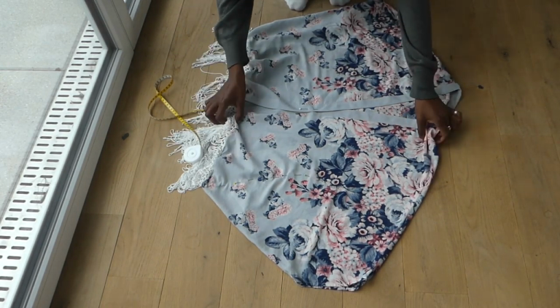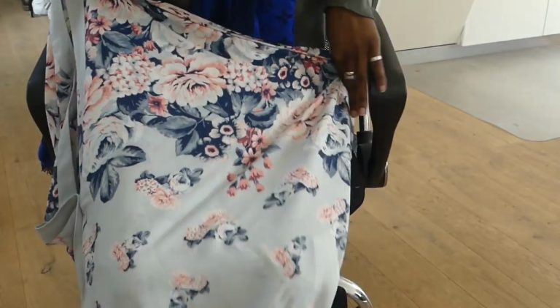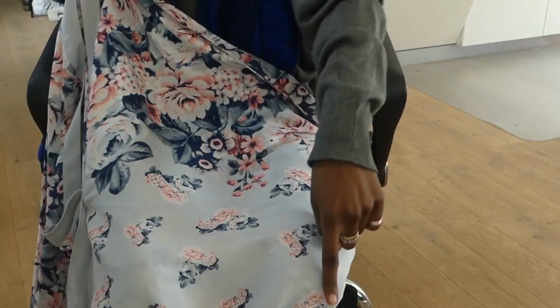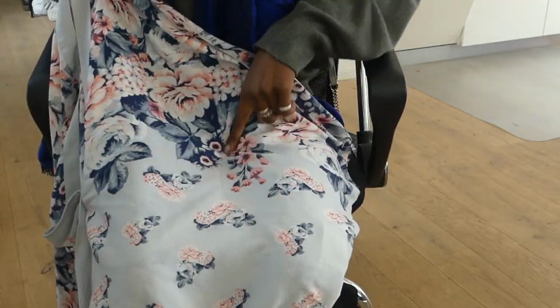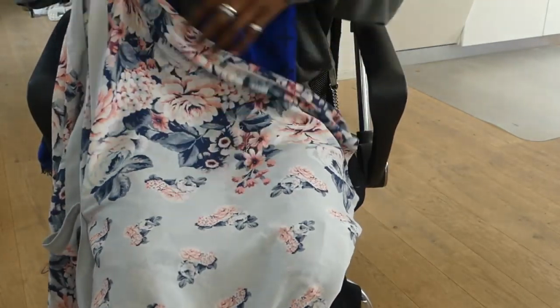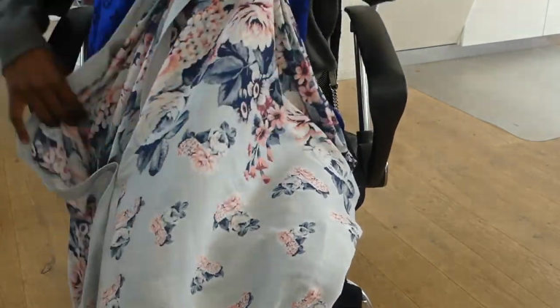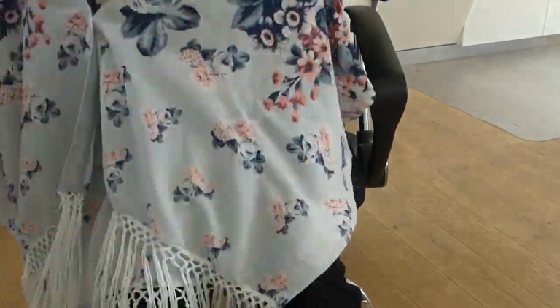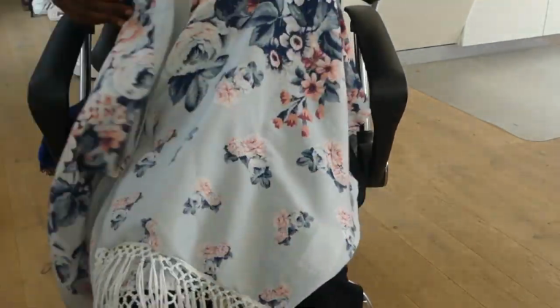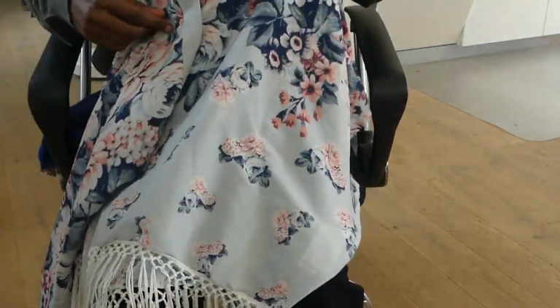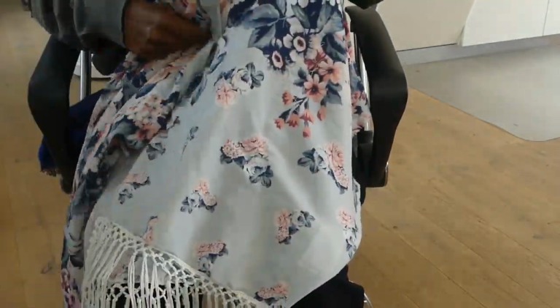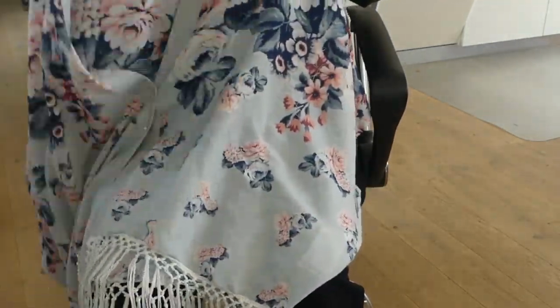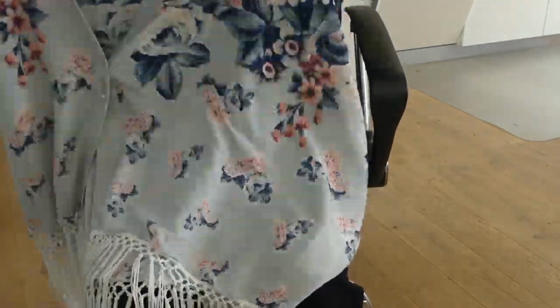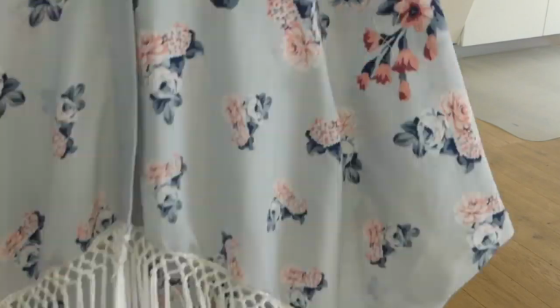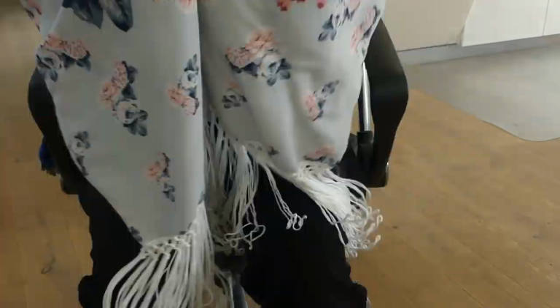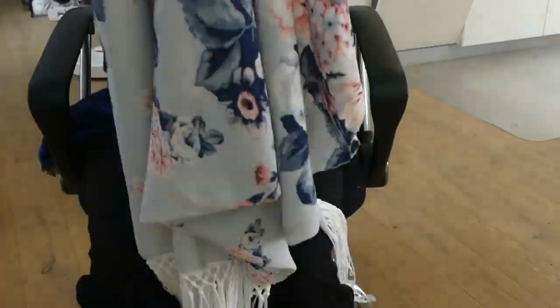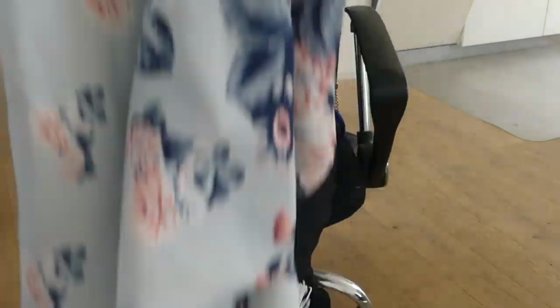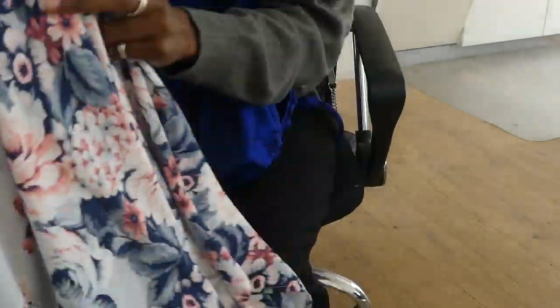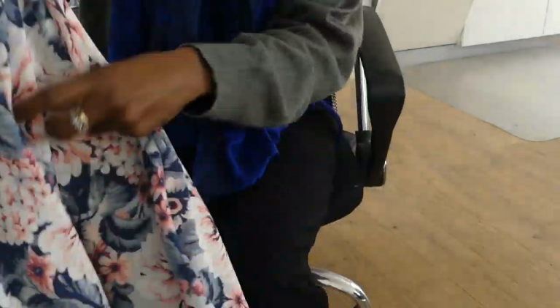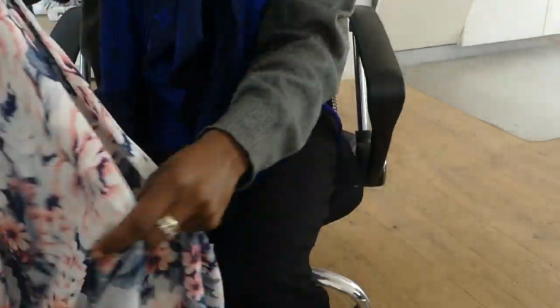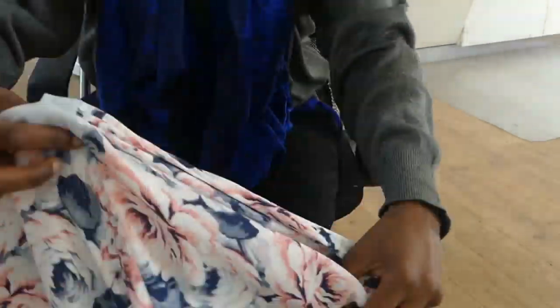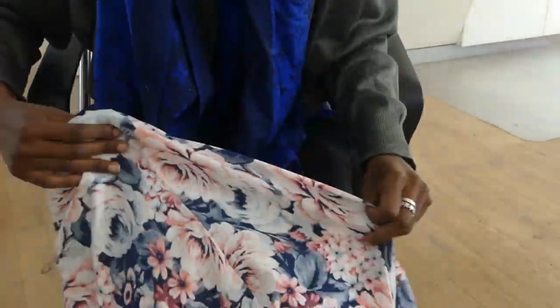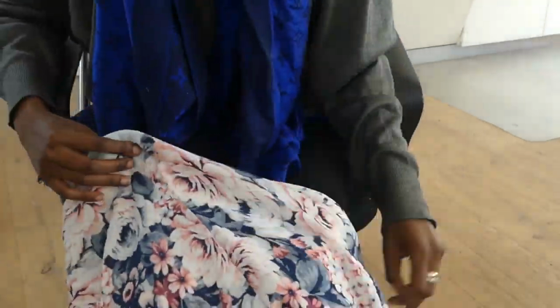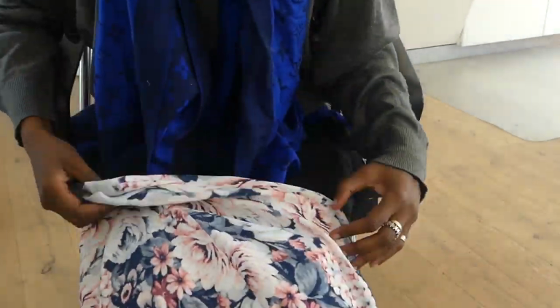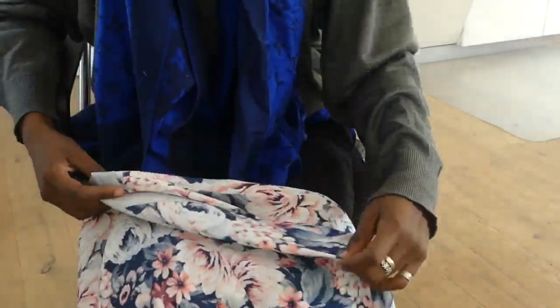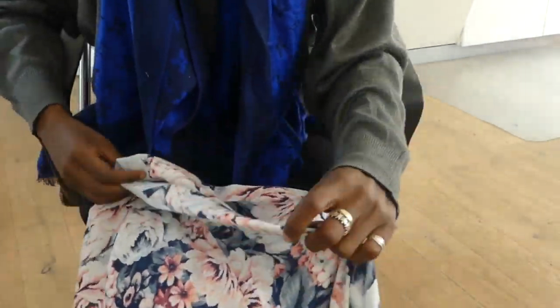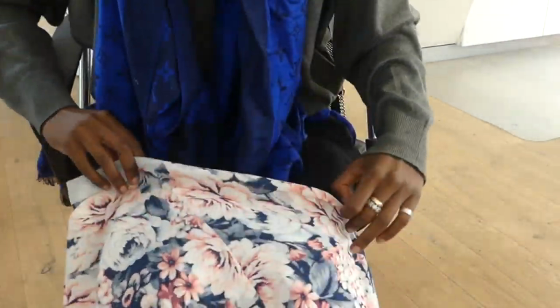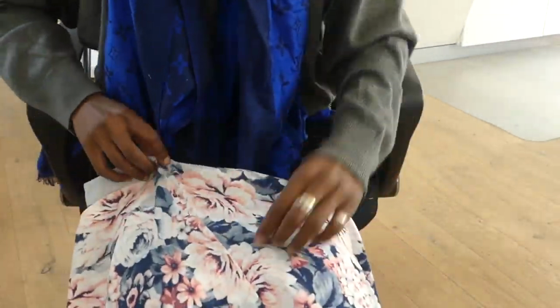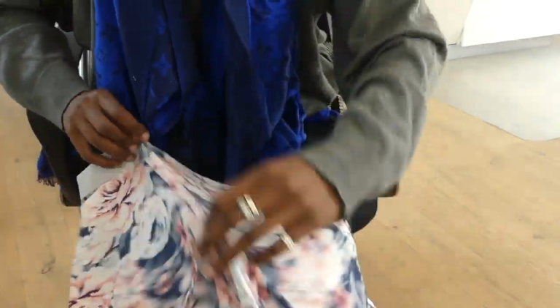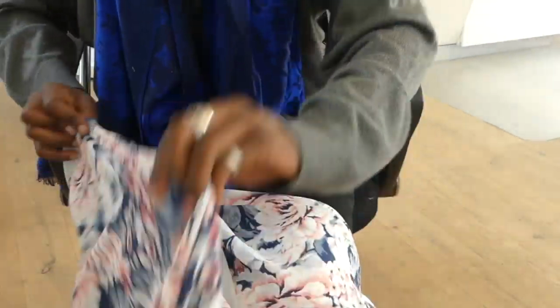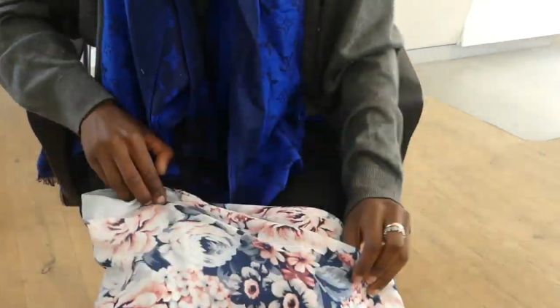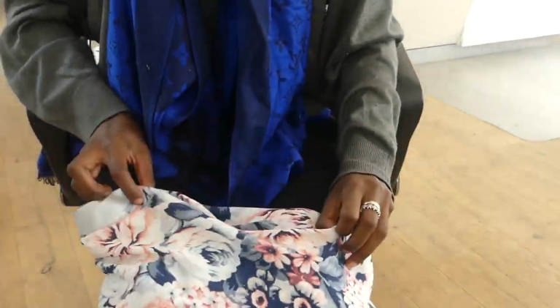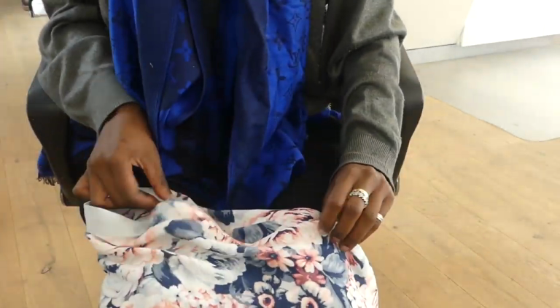I sewed along the pinned lines on both sides.